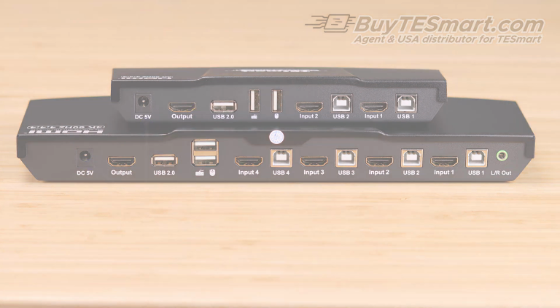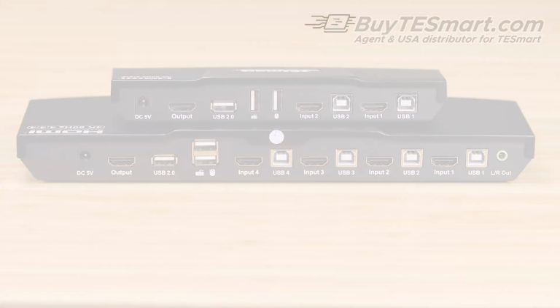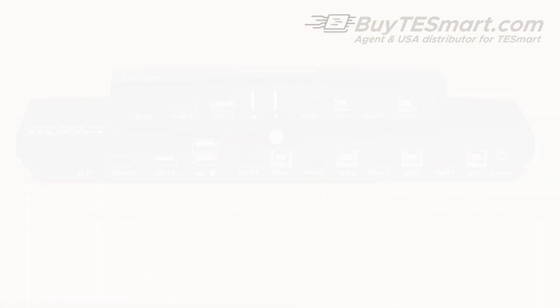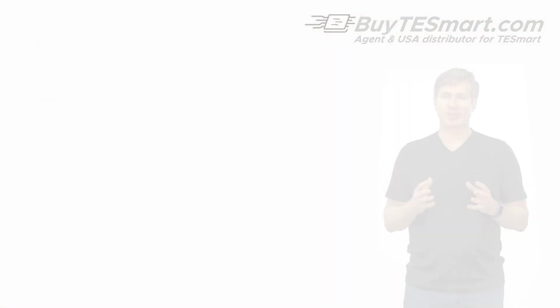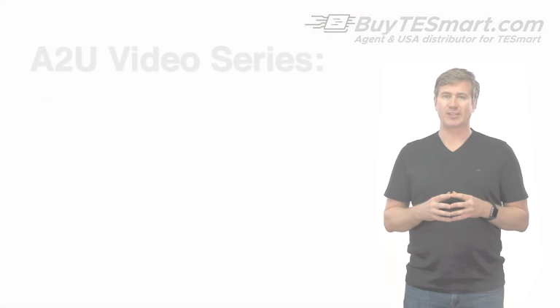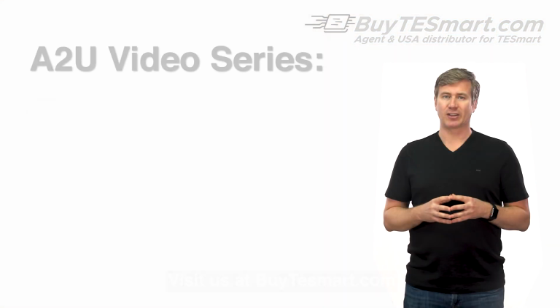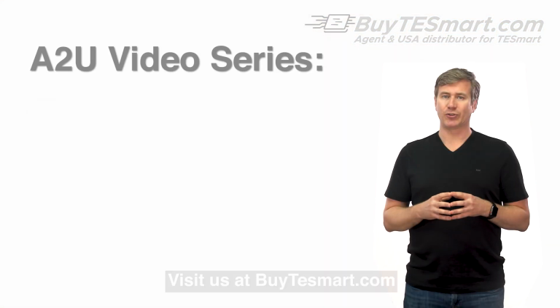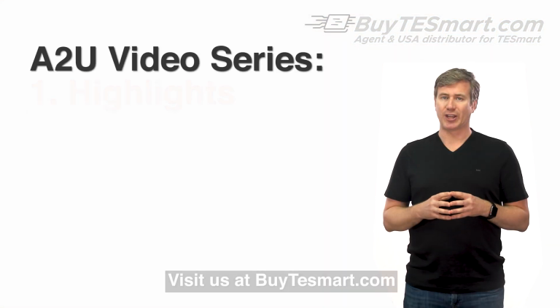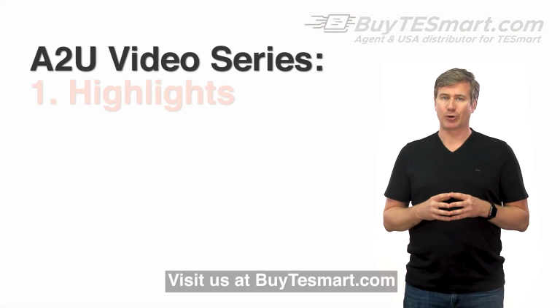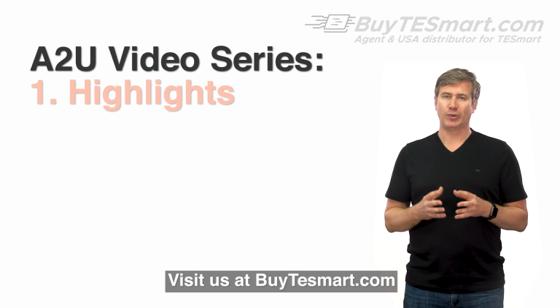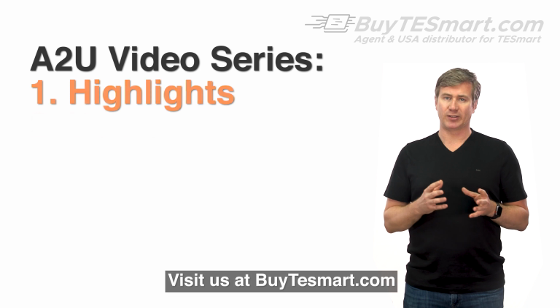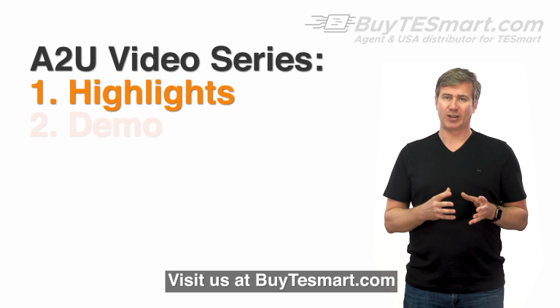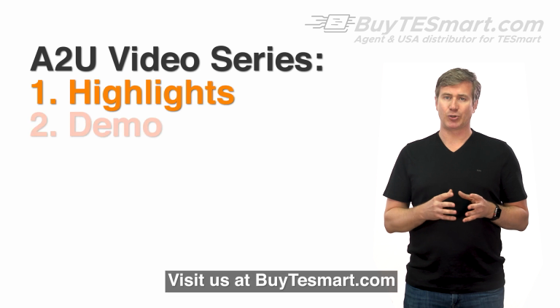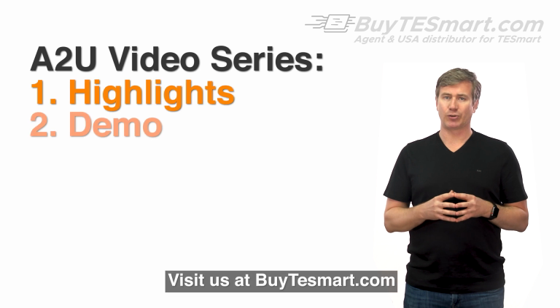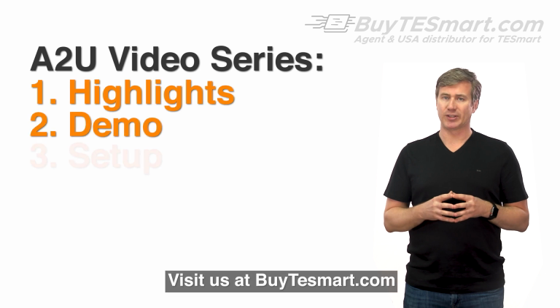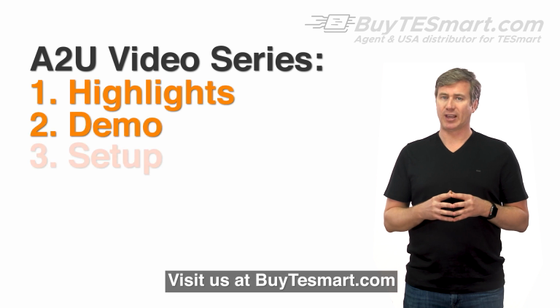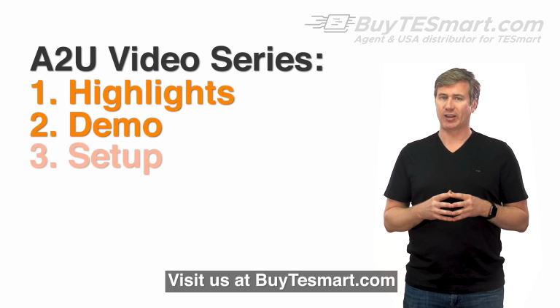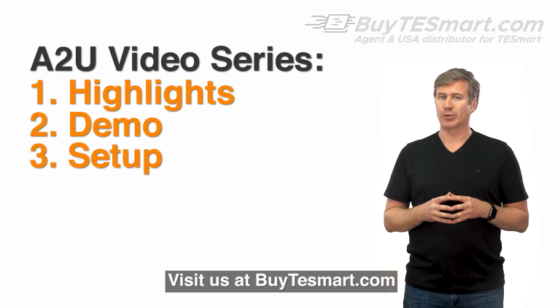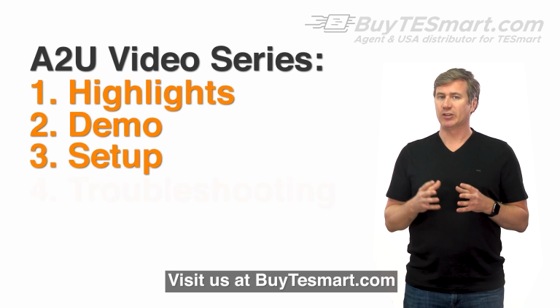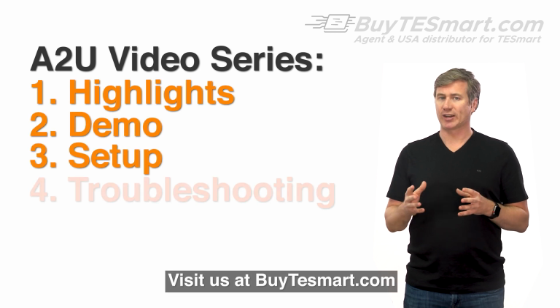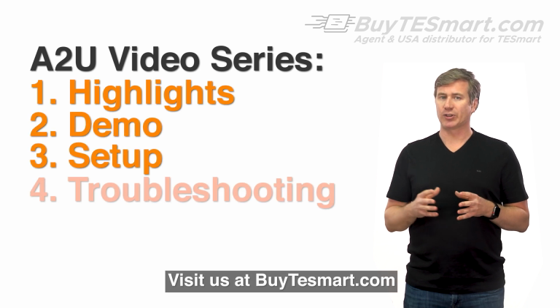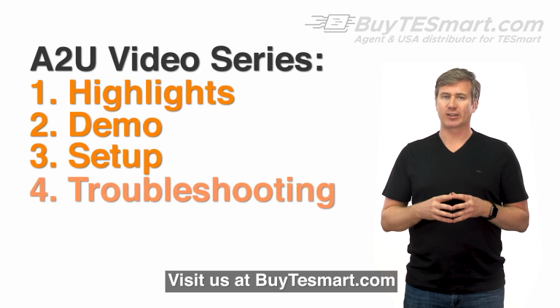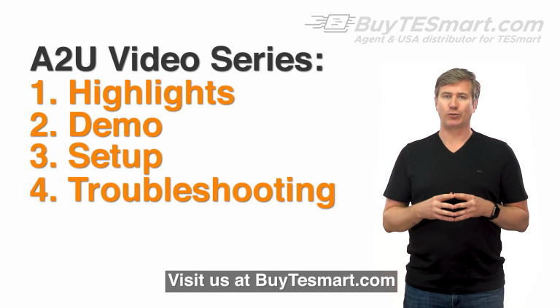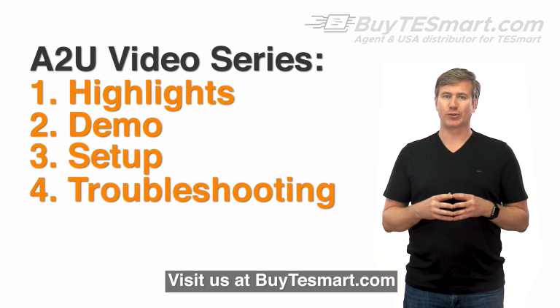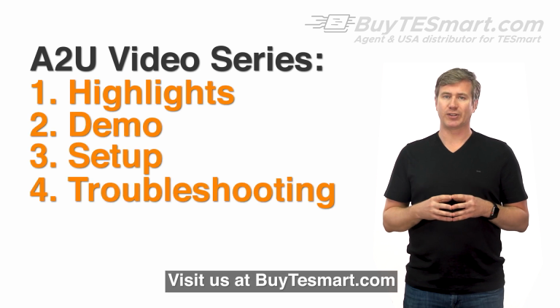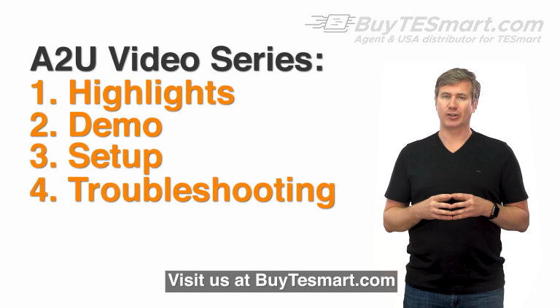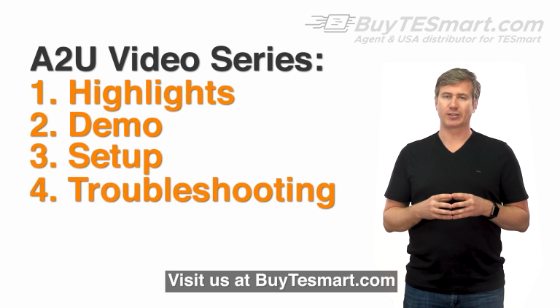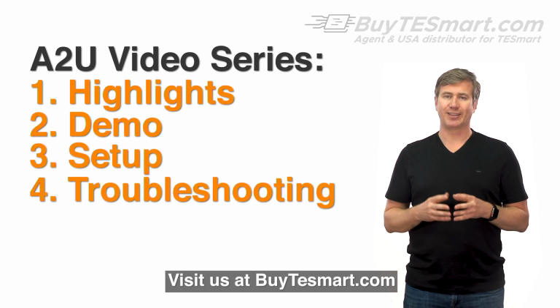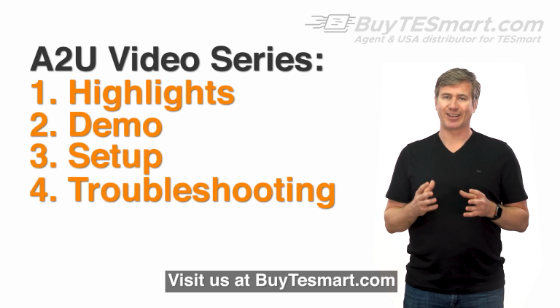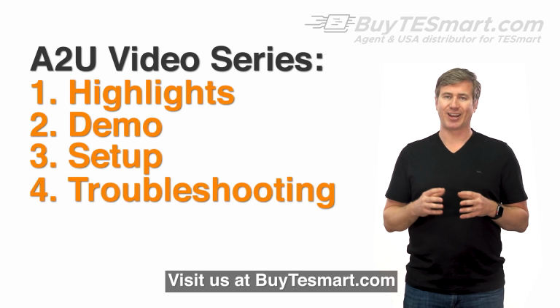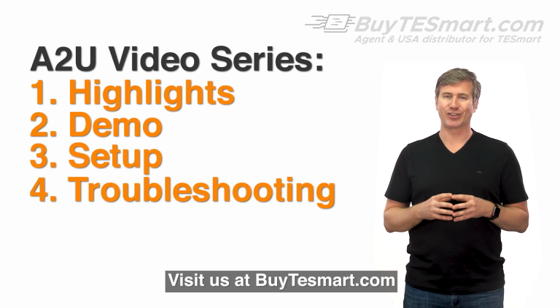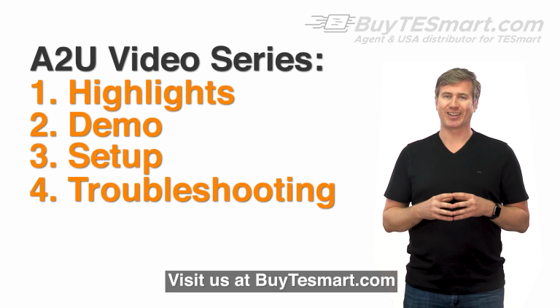If you're interested in seeing a full demo and a setup tutorial for this KVM, check out the next two videos in this series. Thanks and have a good day.